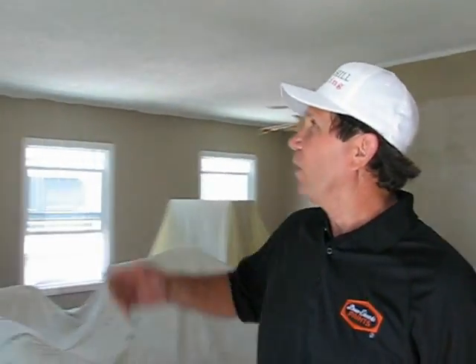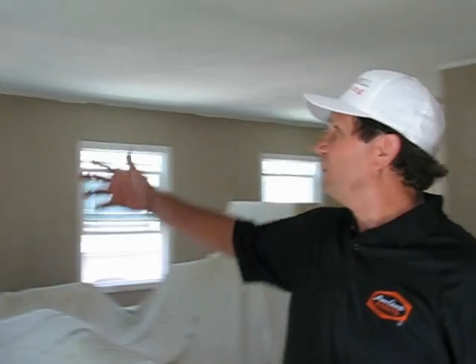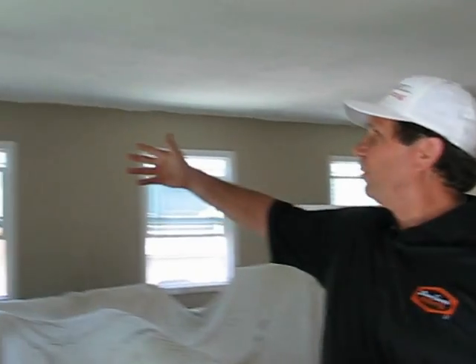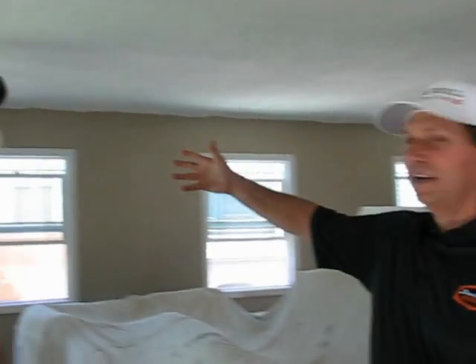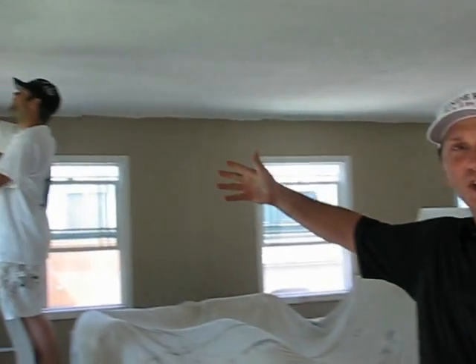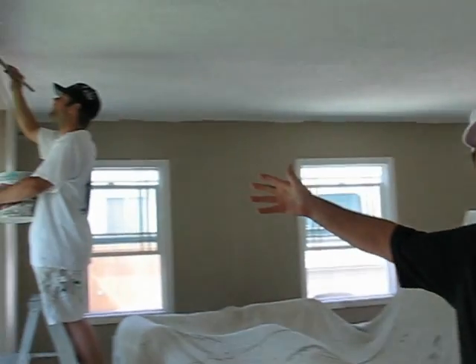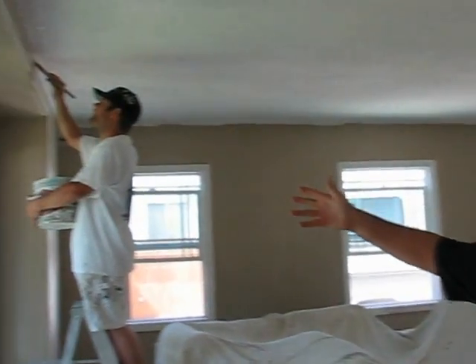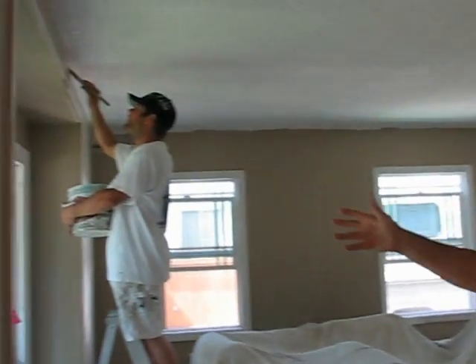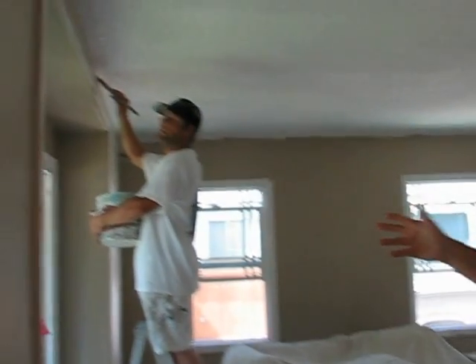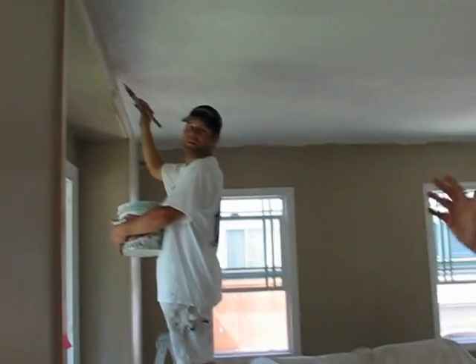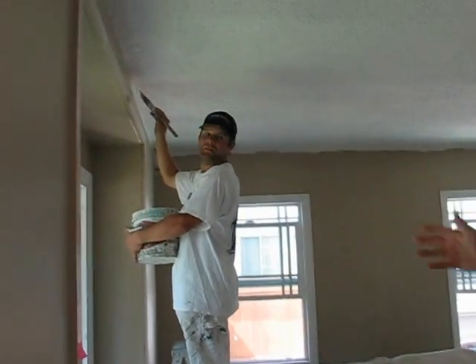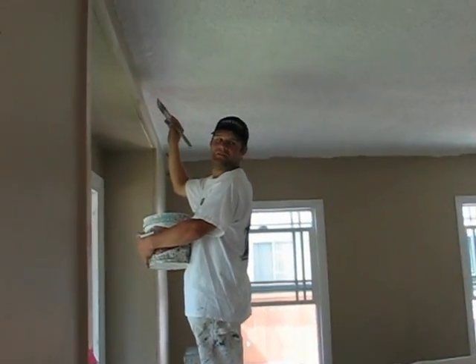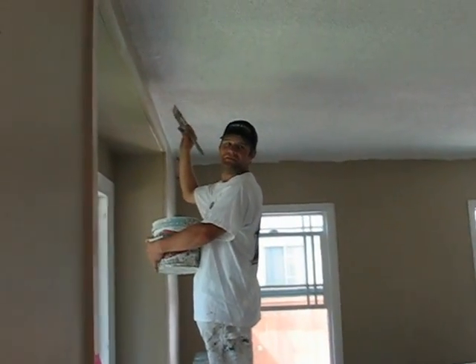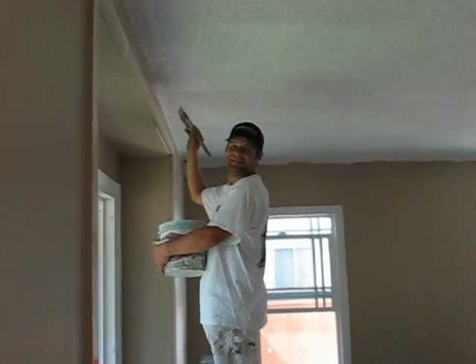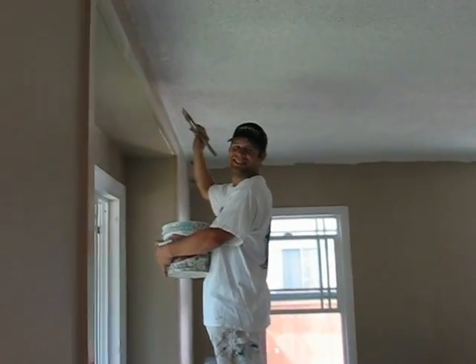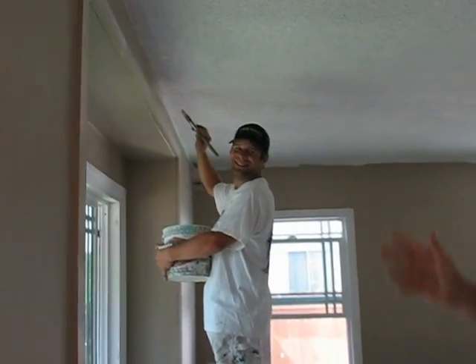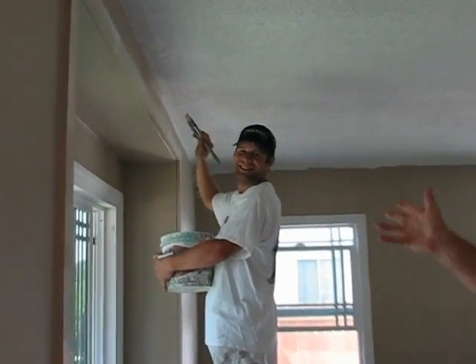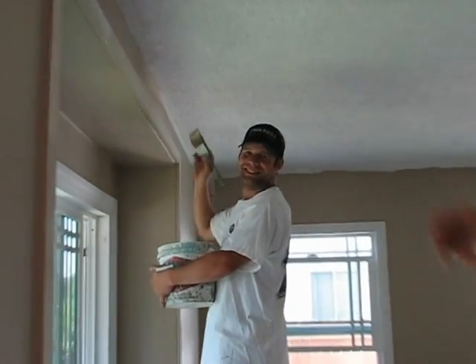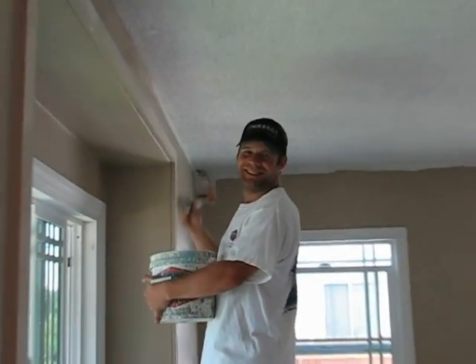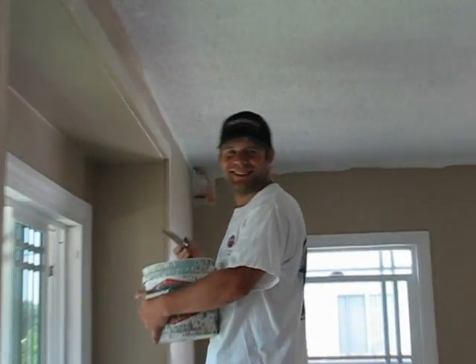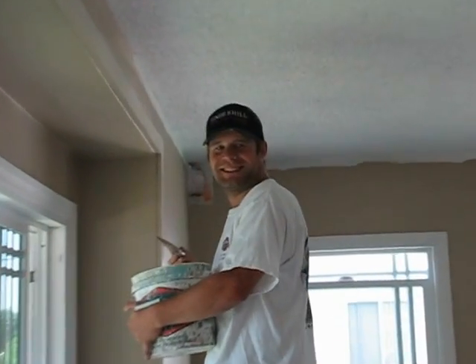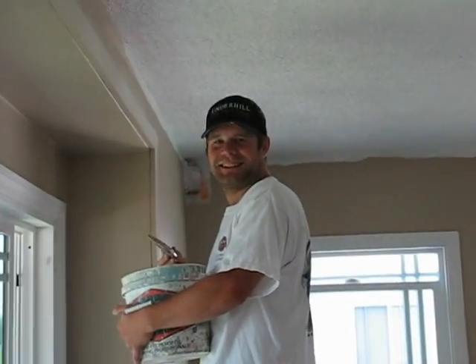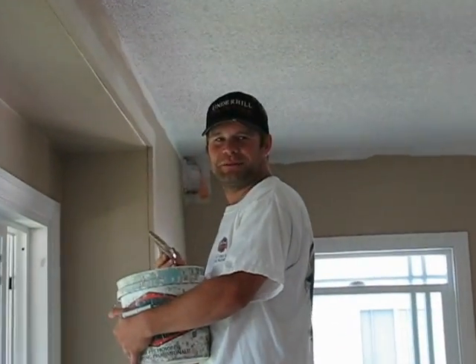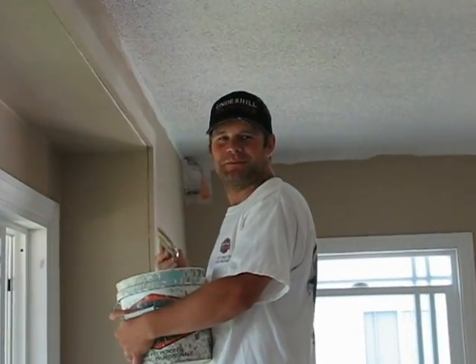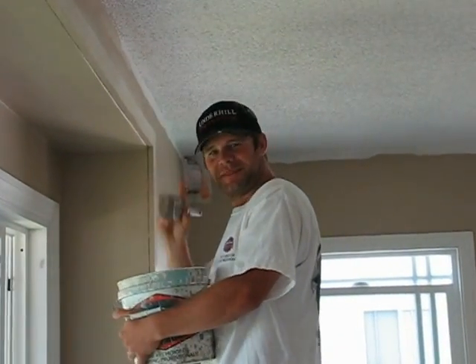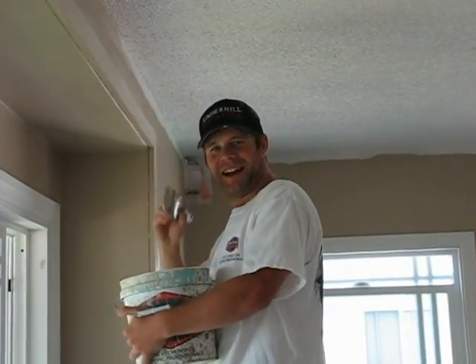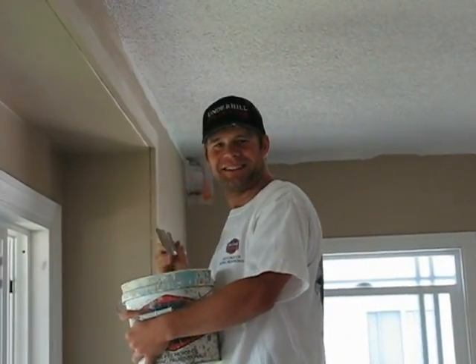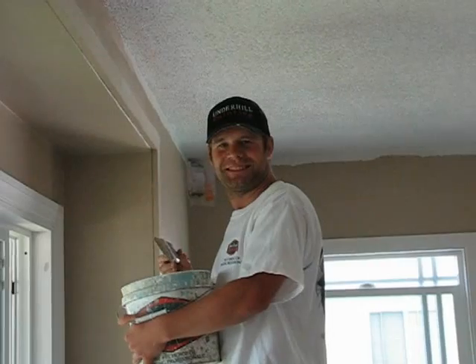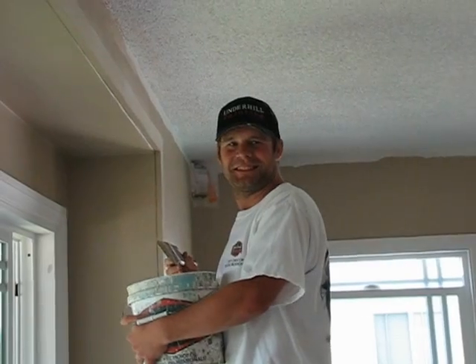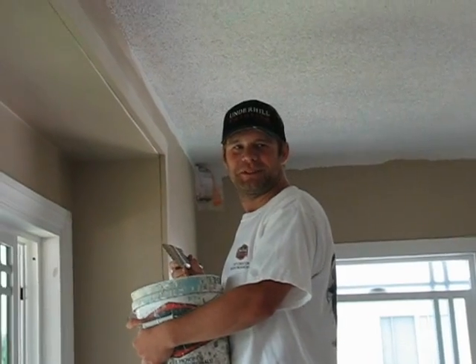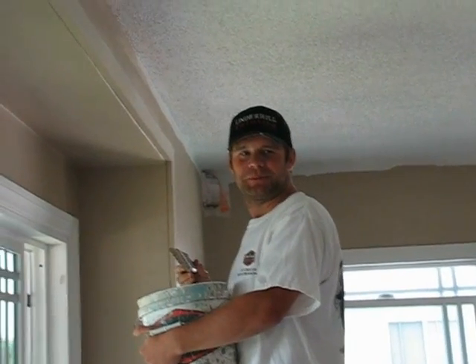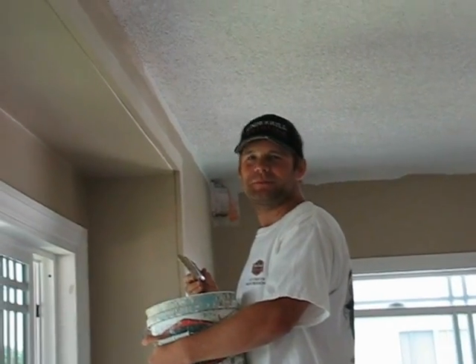Right over here we've got Joe Cannon, one of my foremen here. He's cutting in the ceiling there — does nice straight lines.